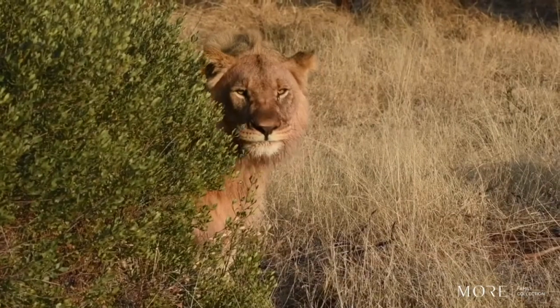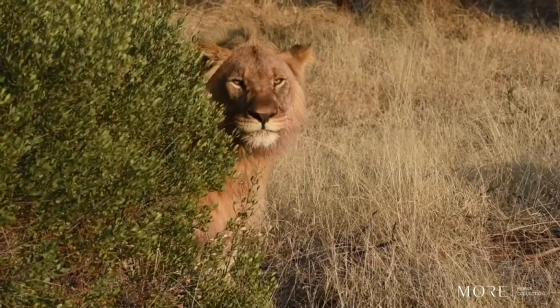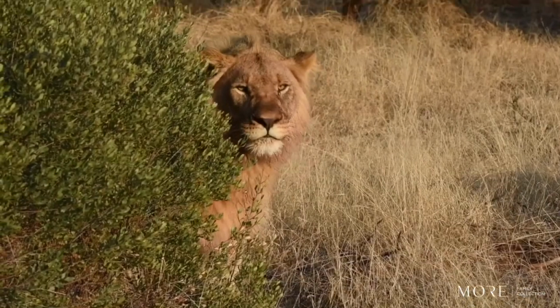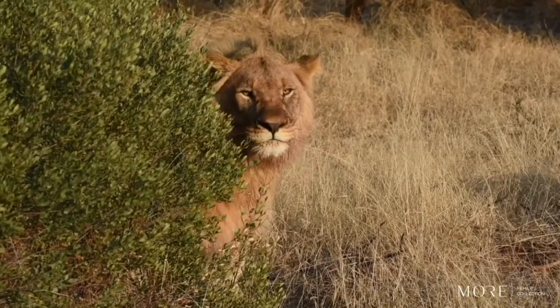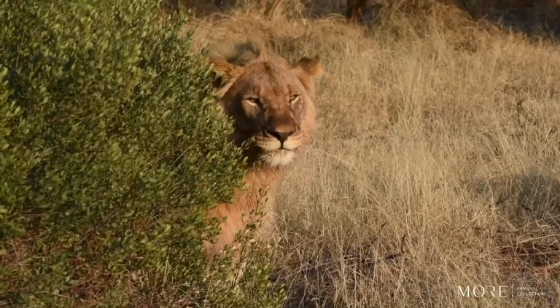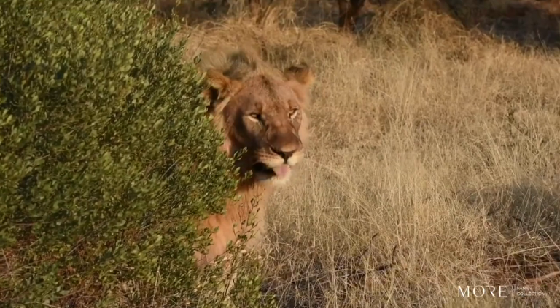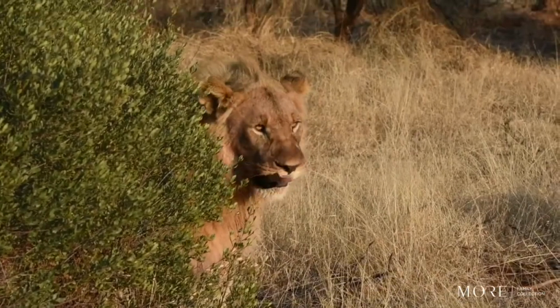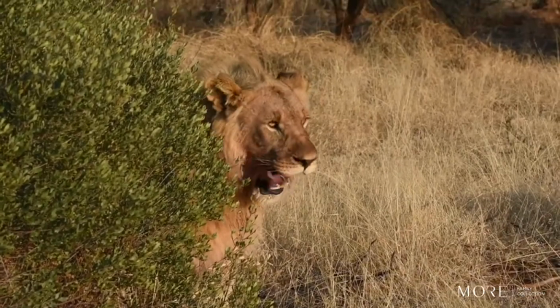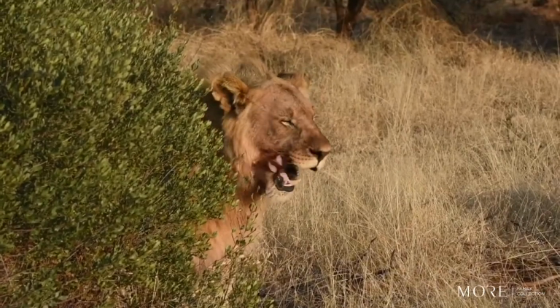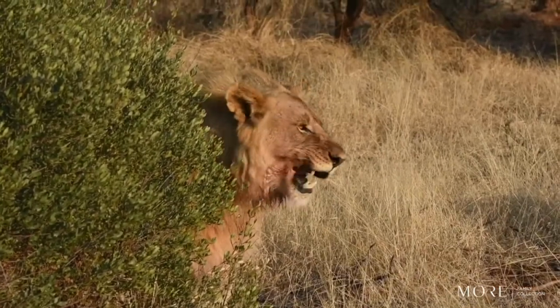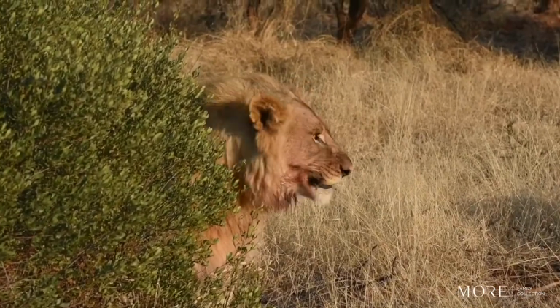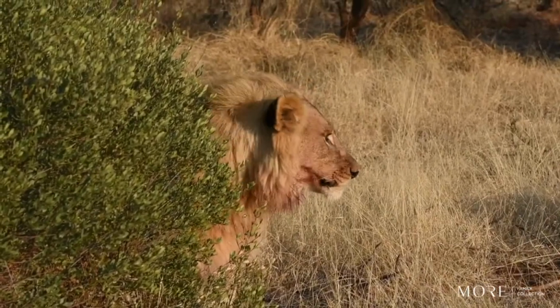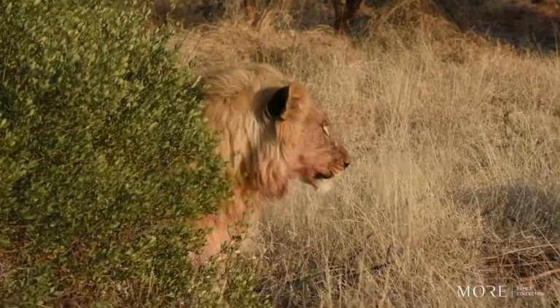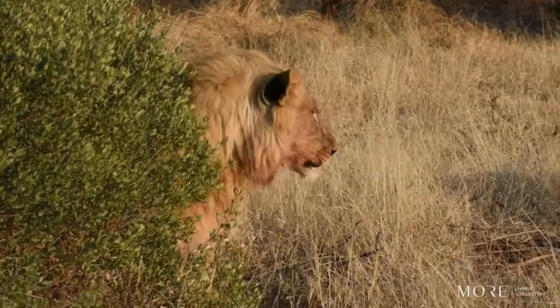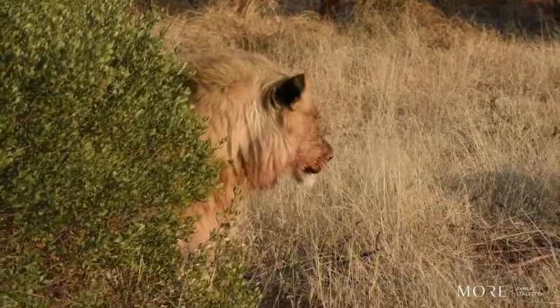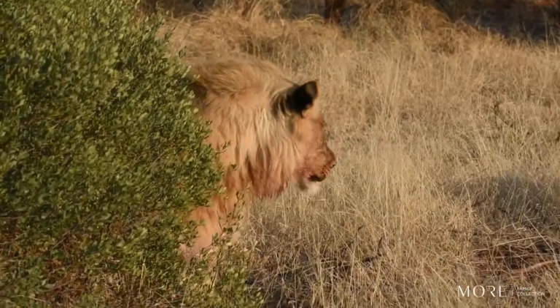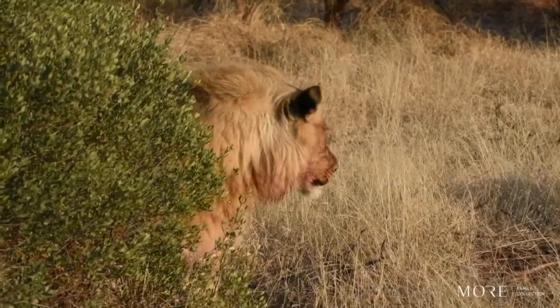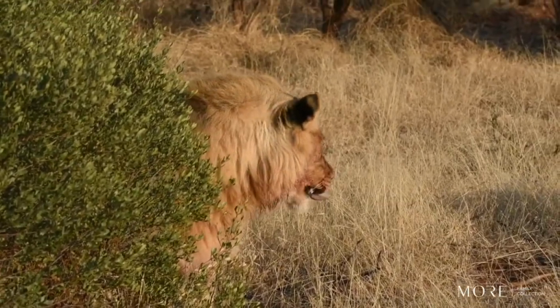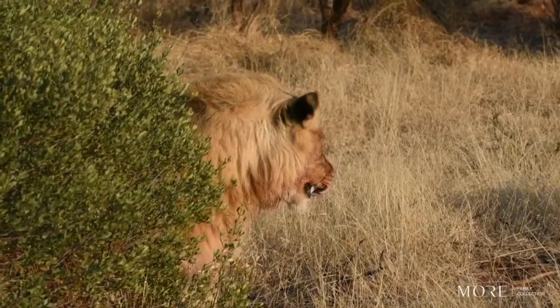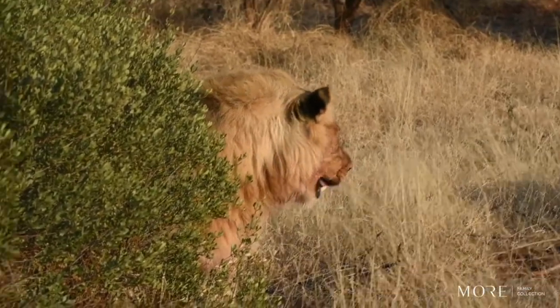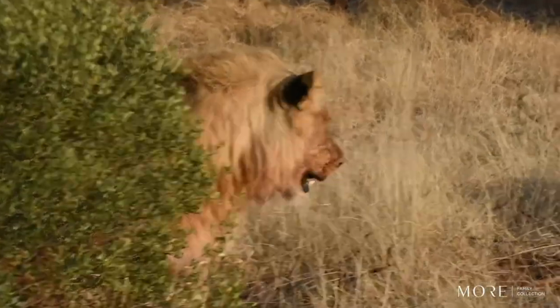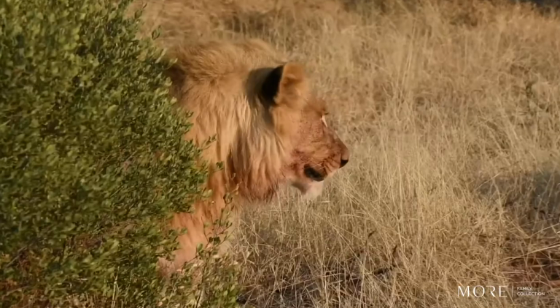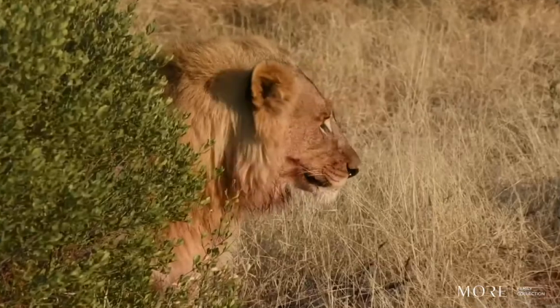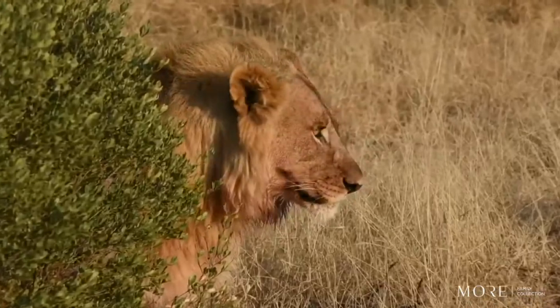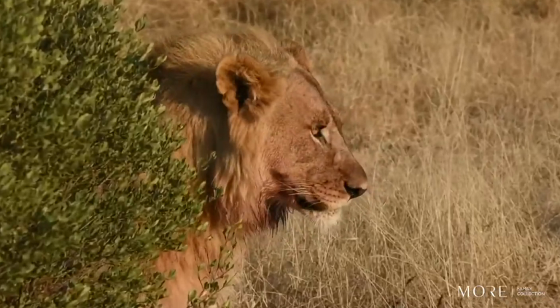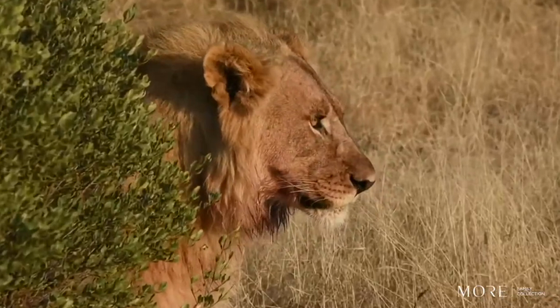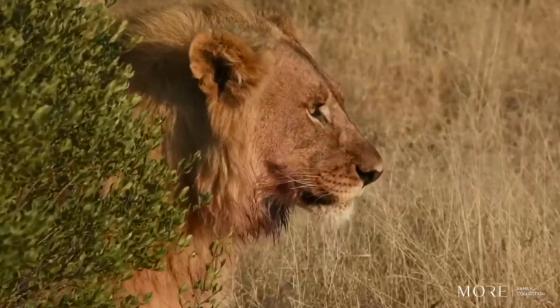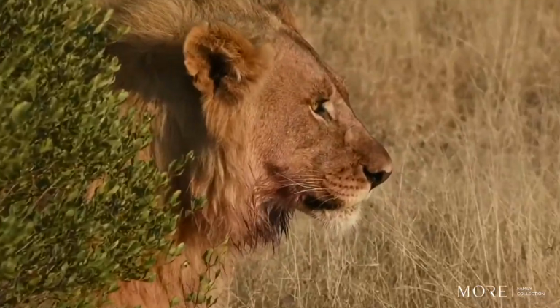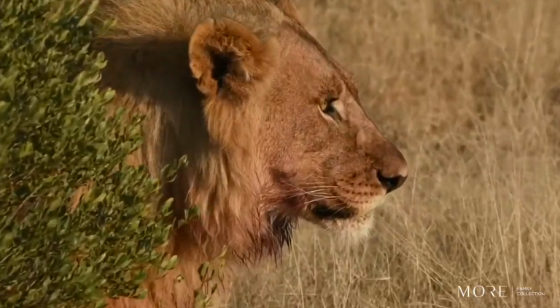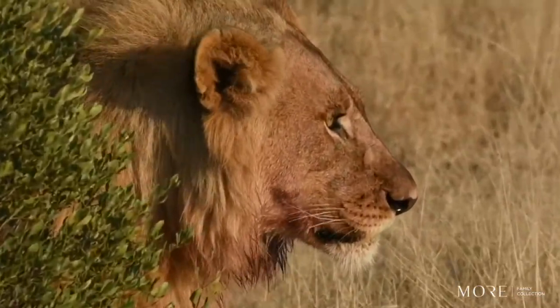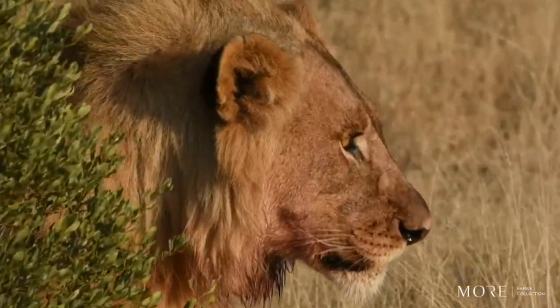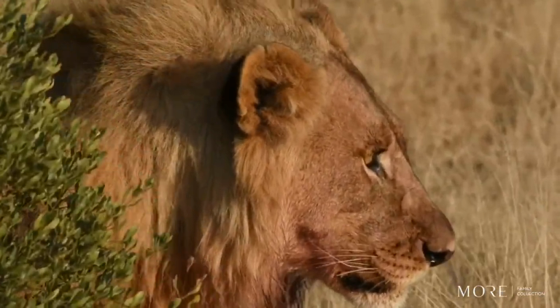A fully grown male lion can weigh anywhere between 190 and 250 kilograms.